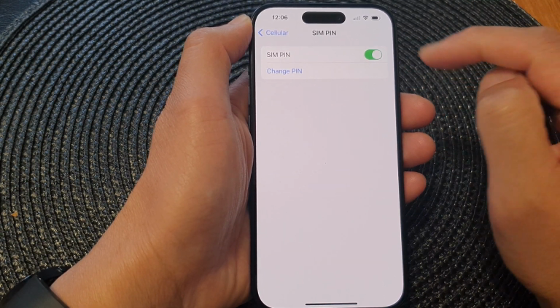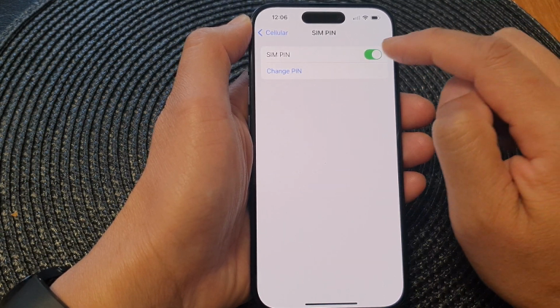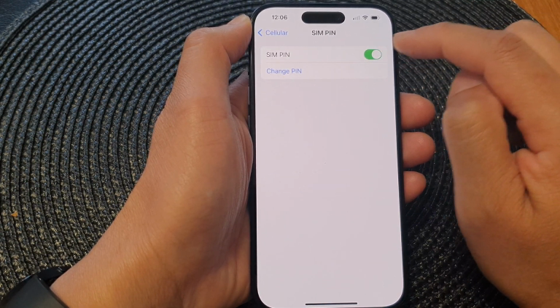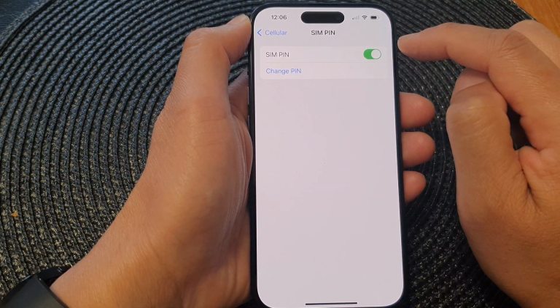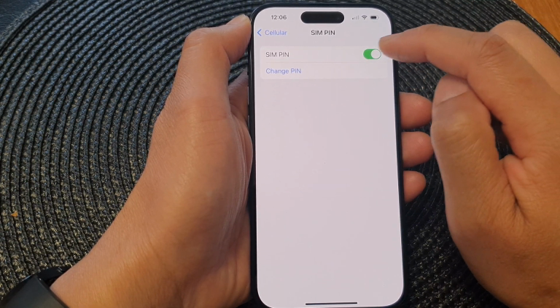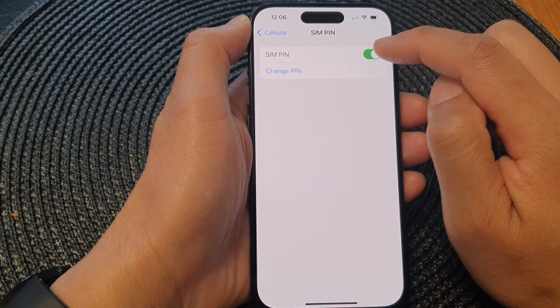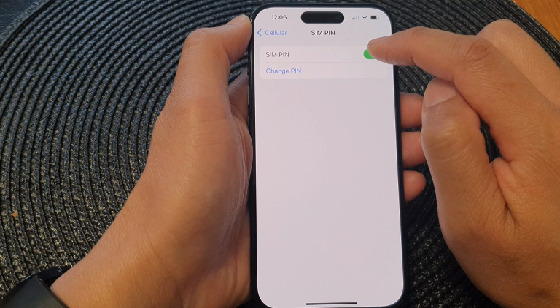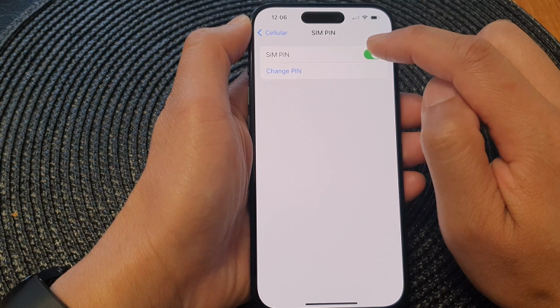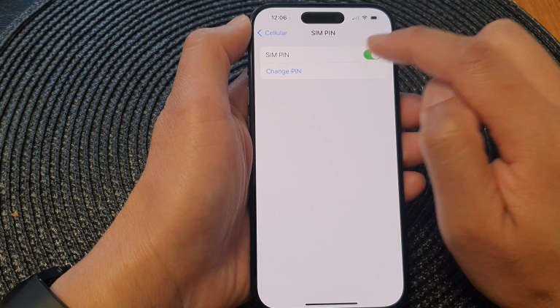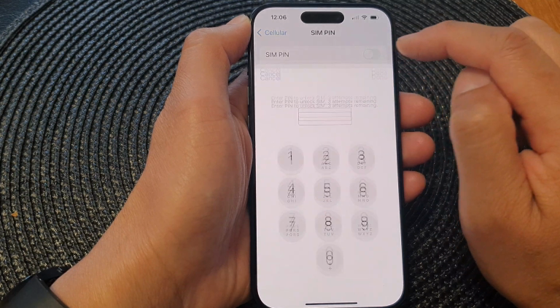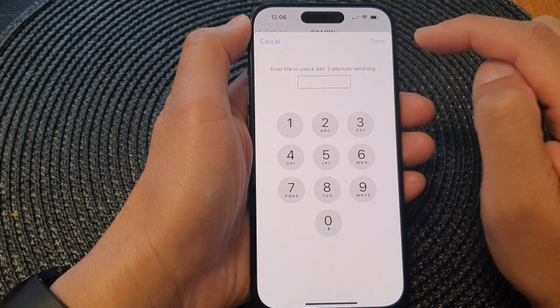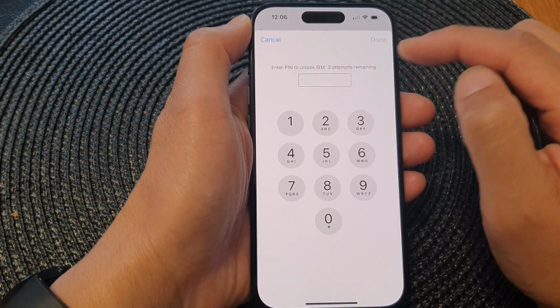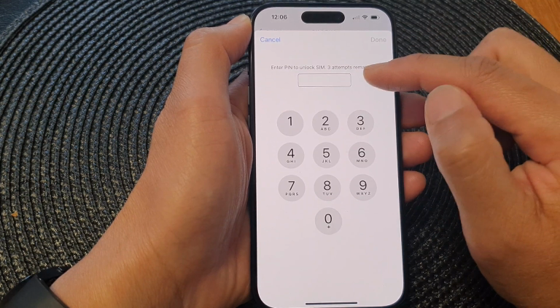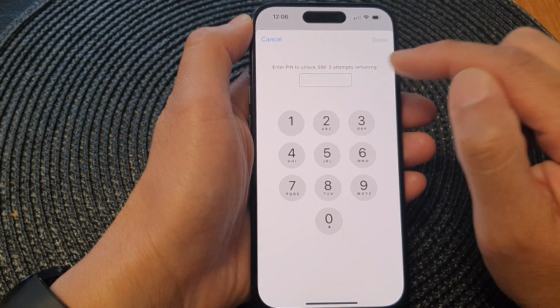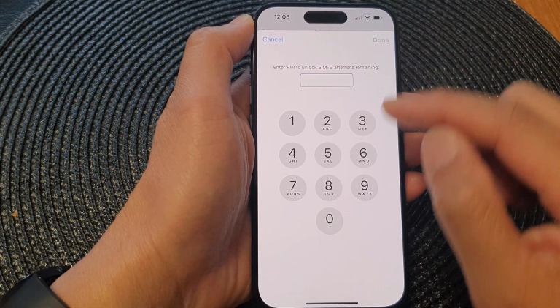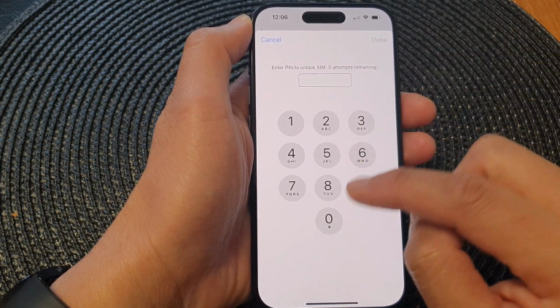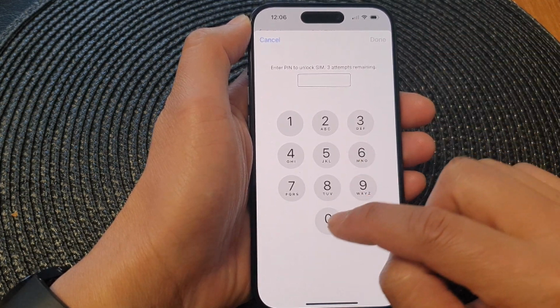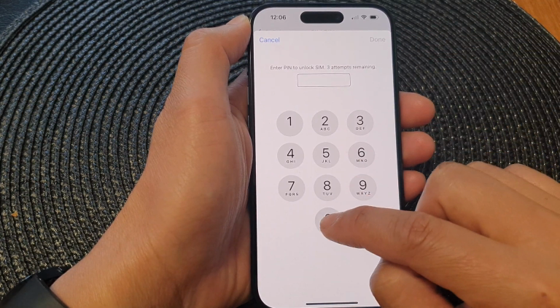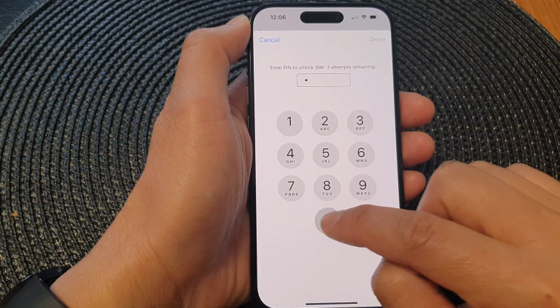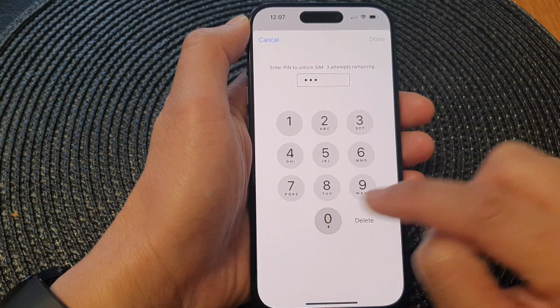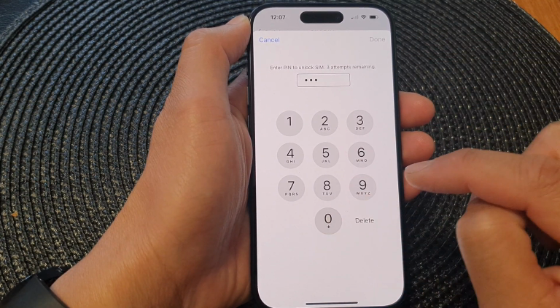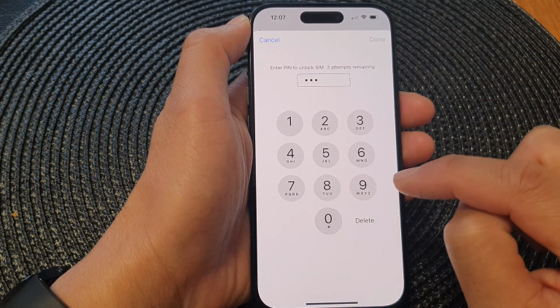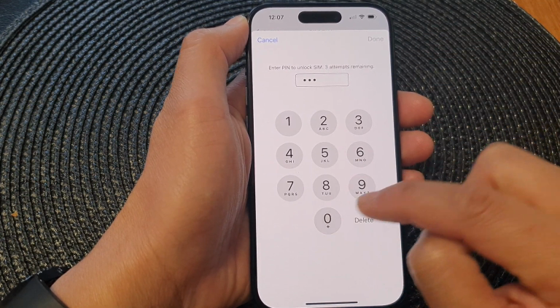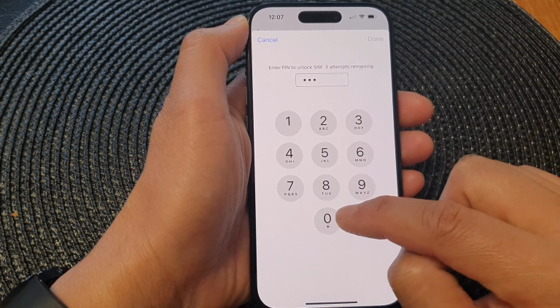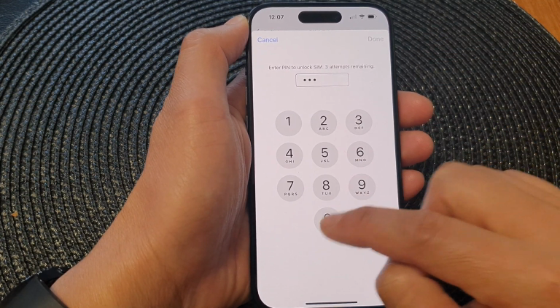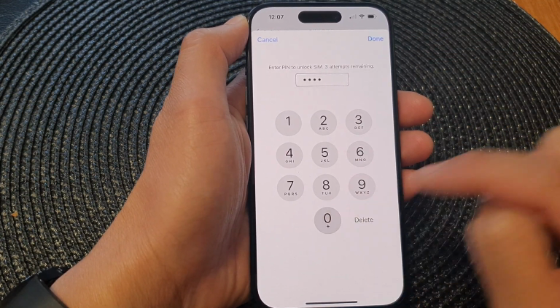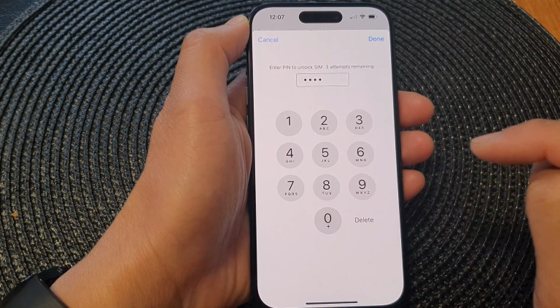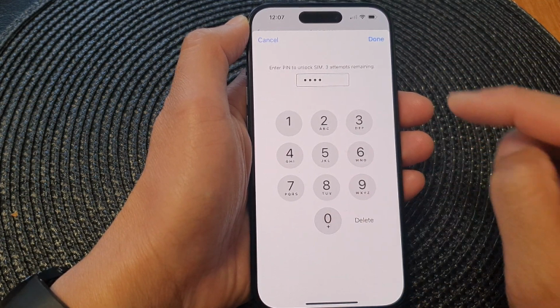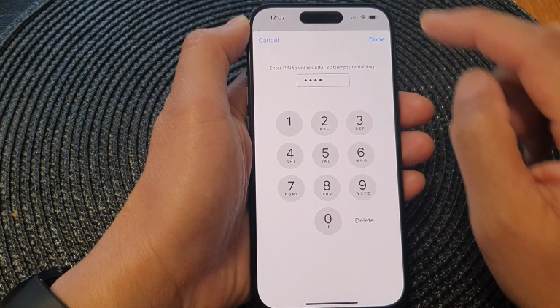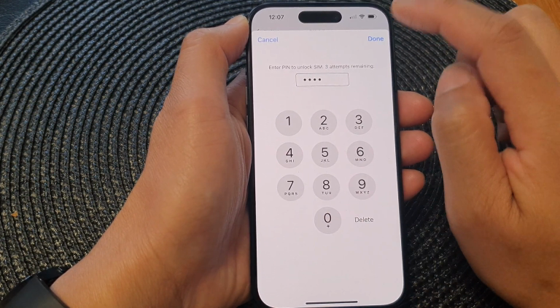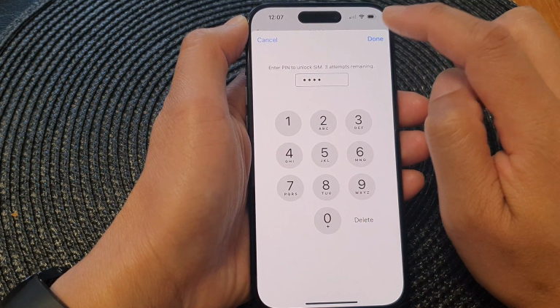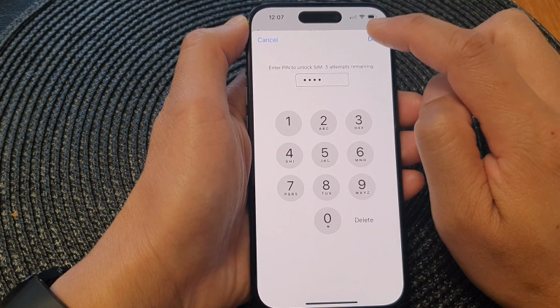To turn off, just tap on the toggle button again. You need to enter the SIM PIN to switch it off, and then tap on Done.